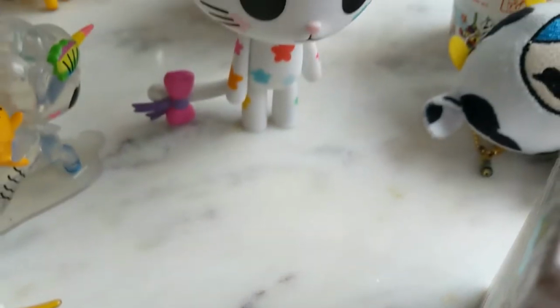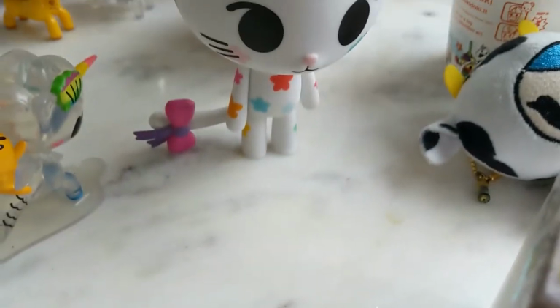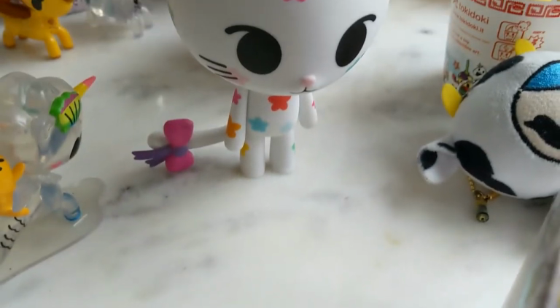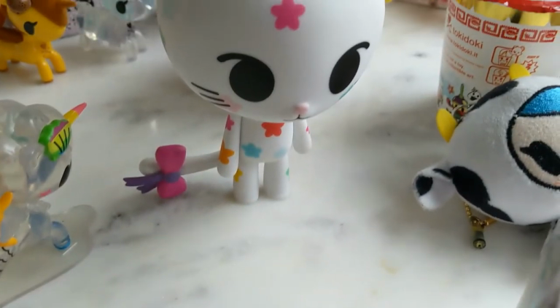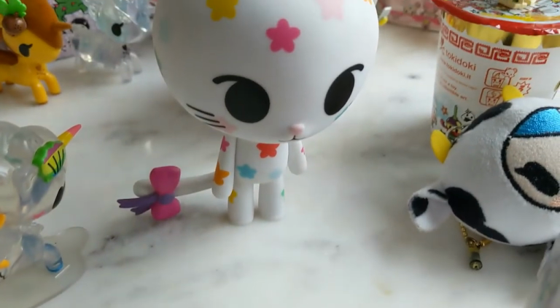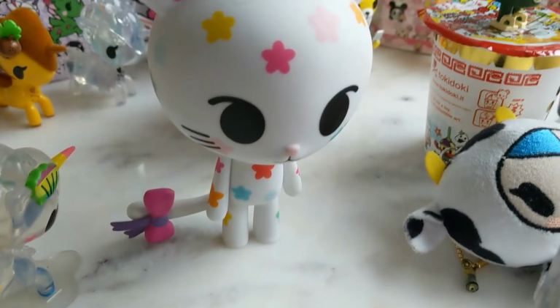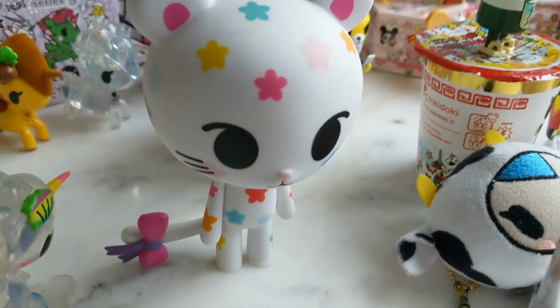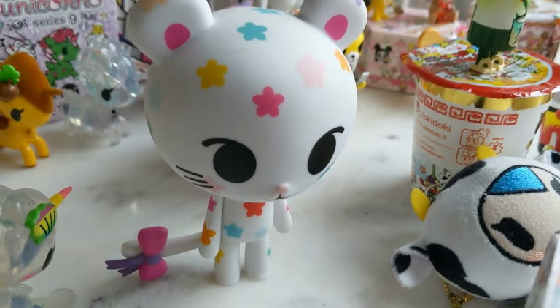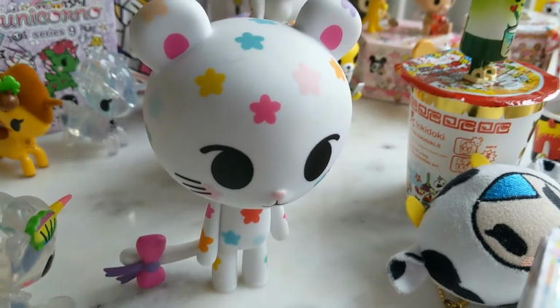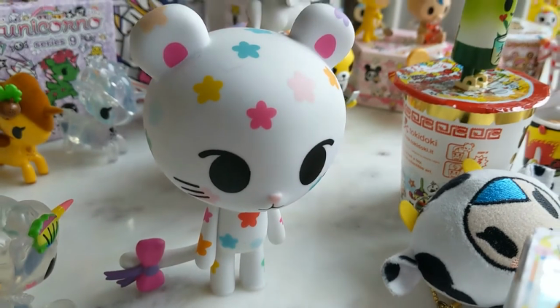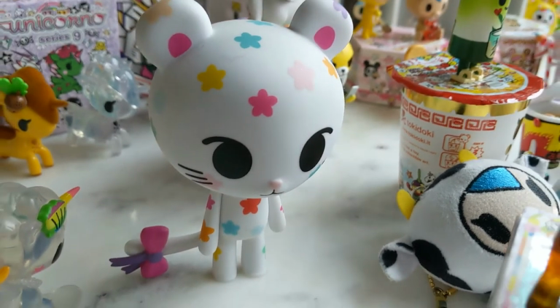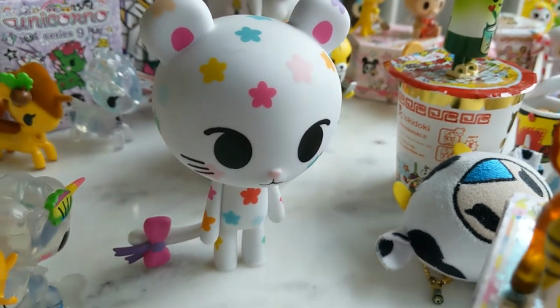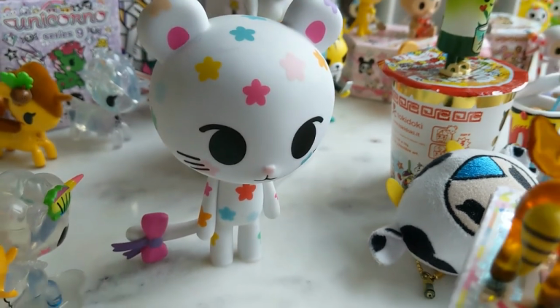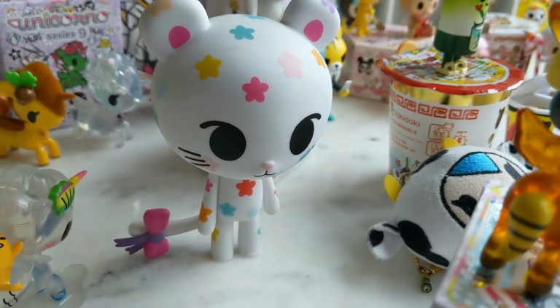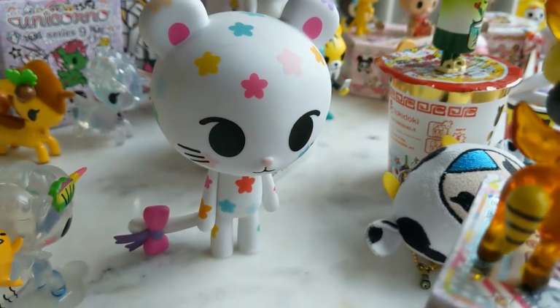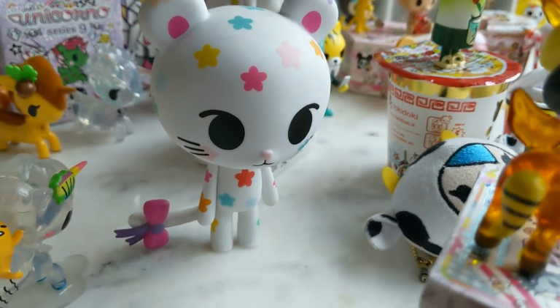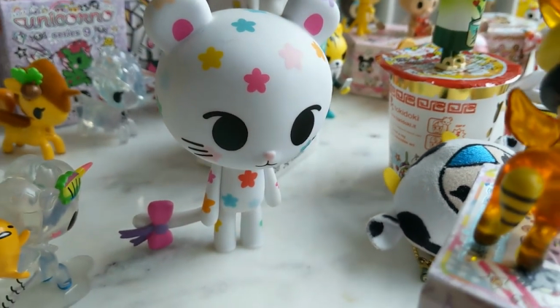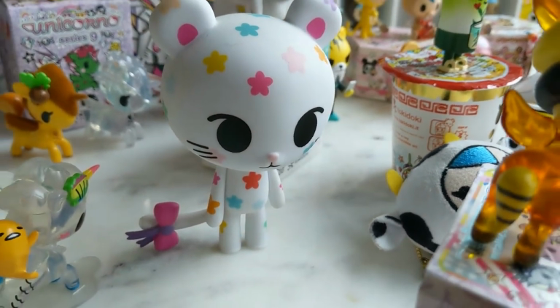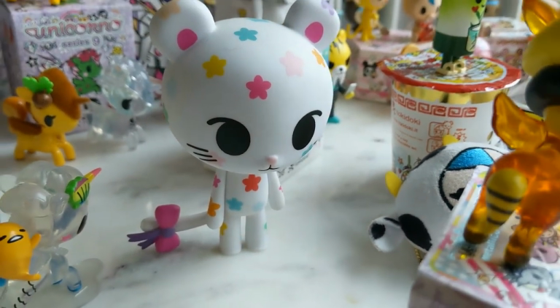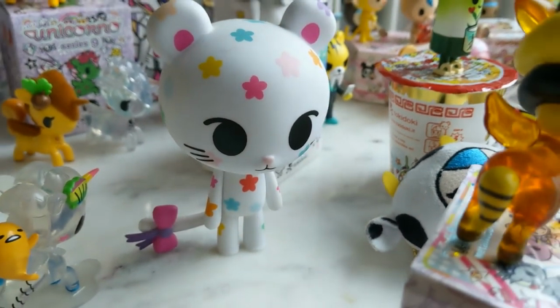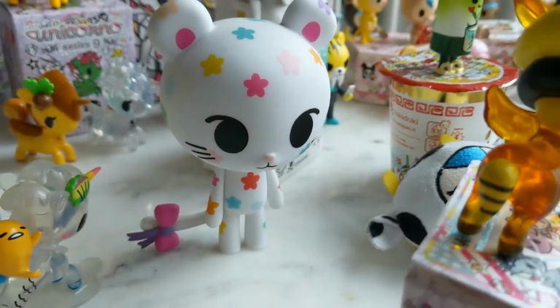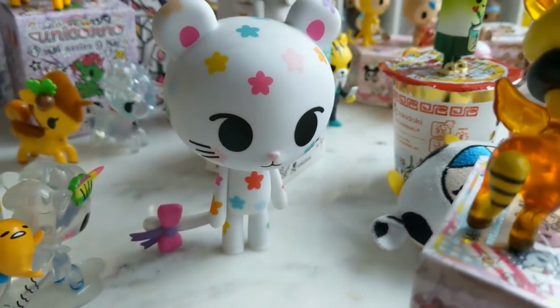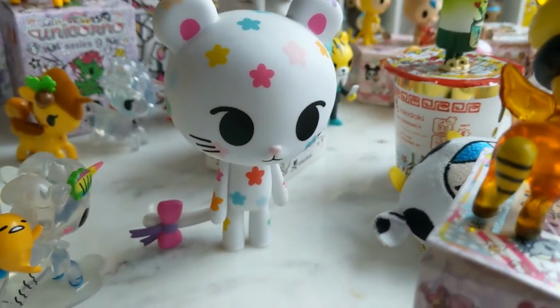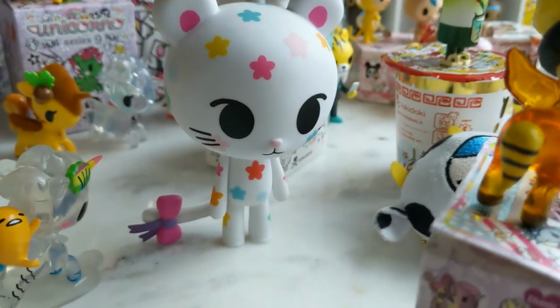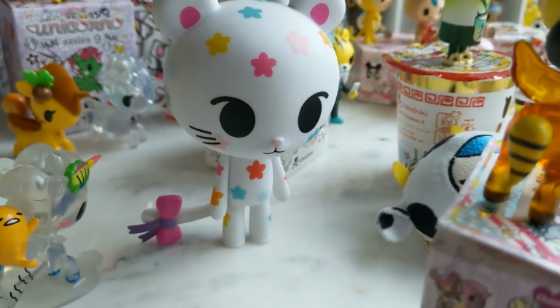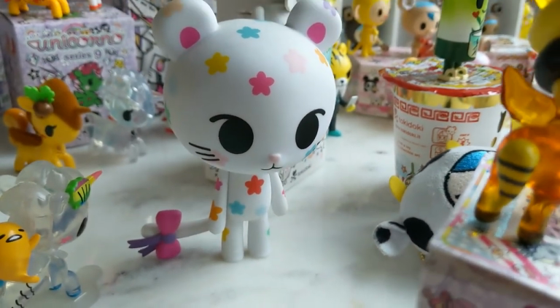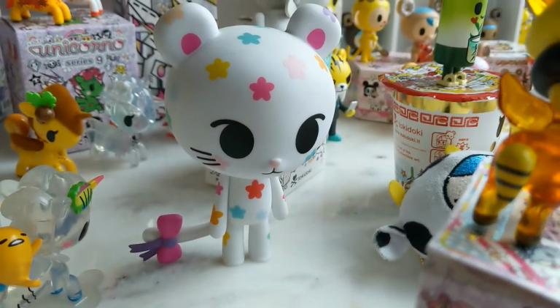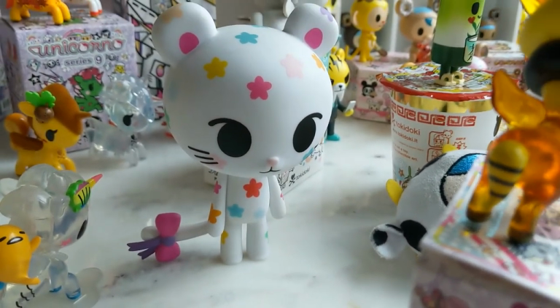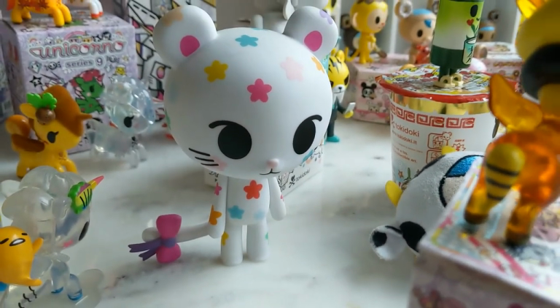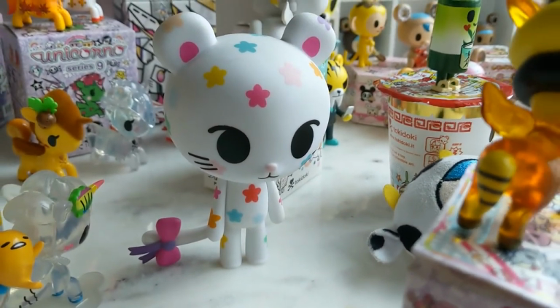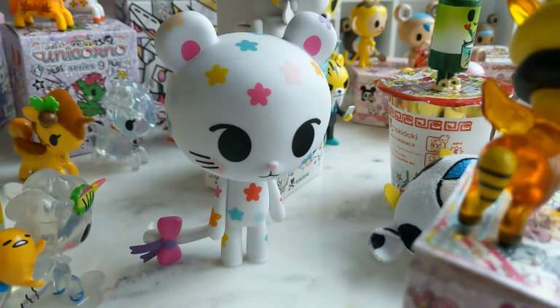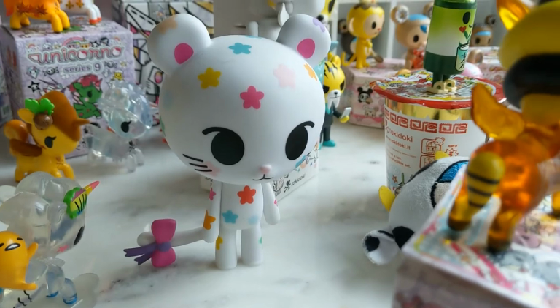This here is Palette, and she is one of the larger vinyl figures. I also got this at Comic Con a couple years back.